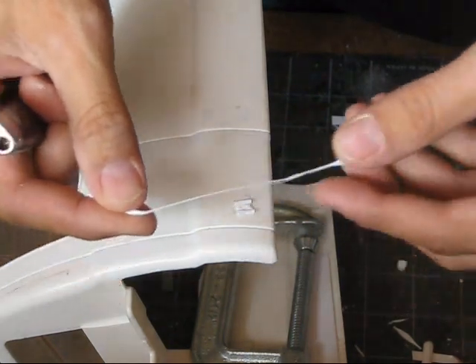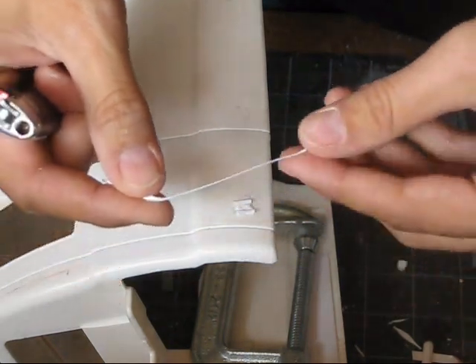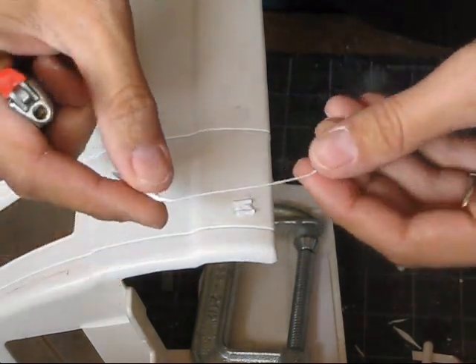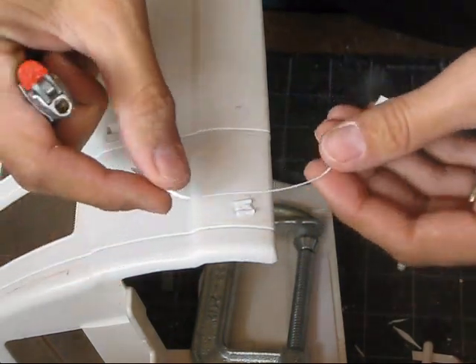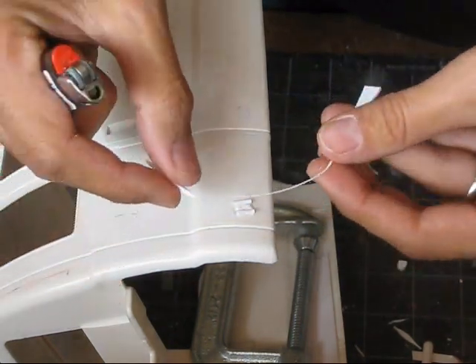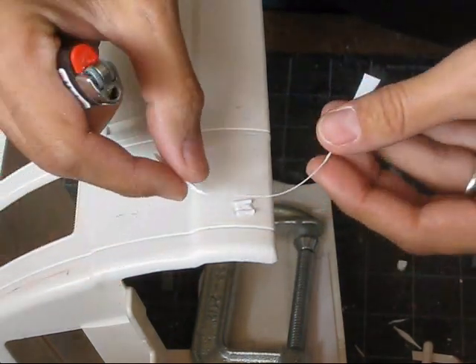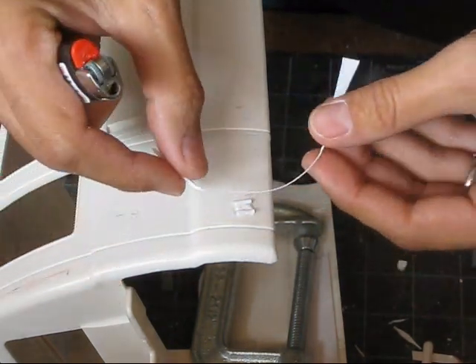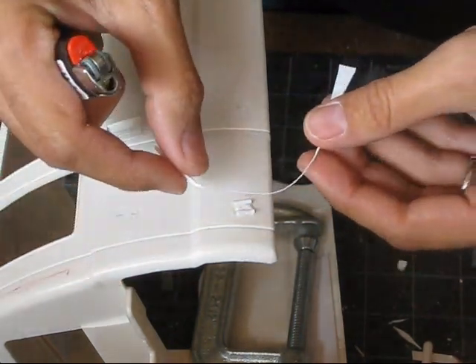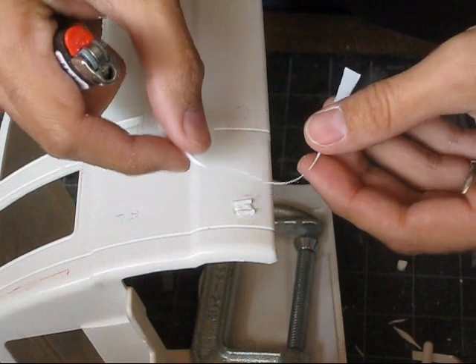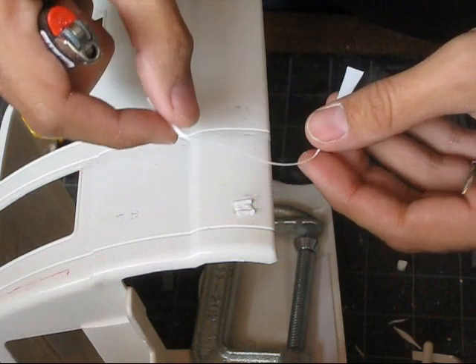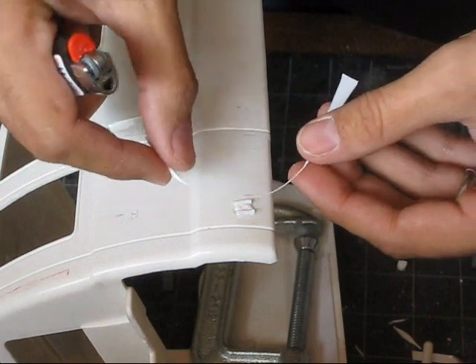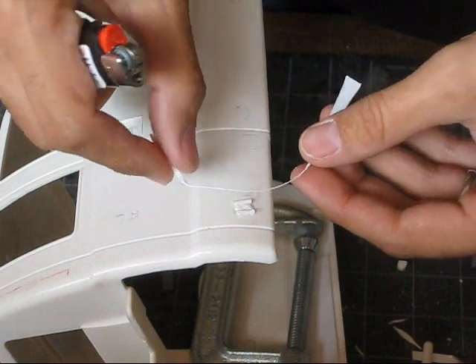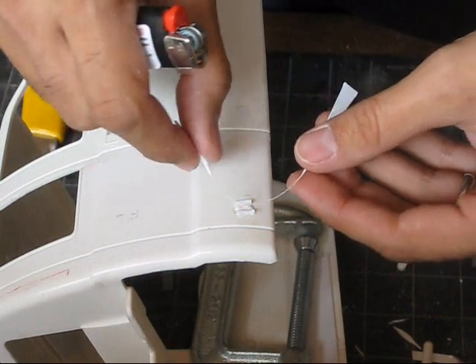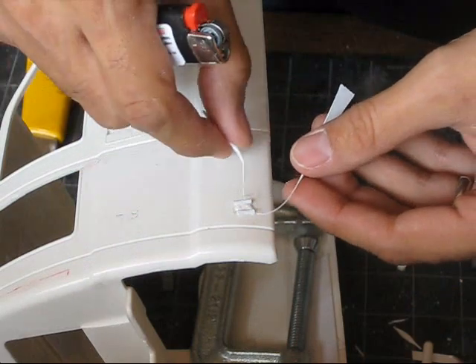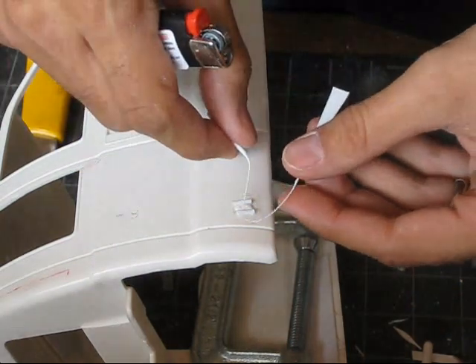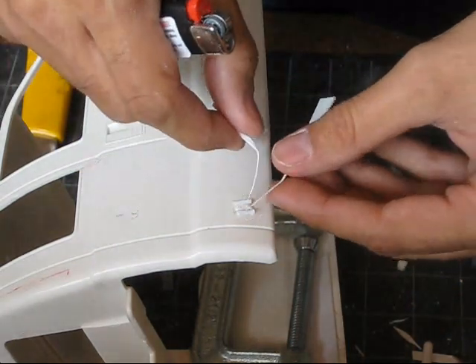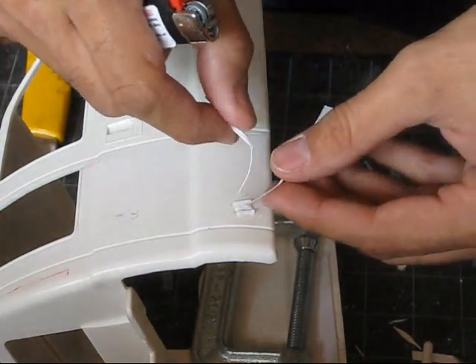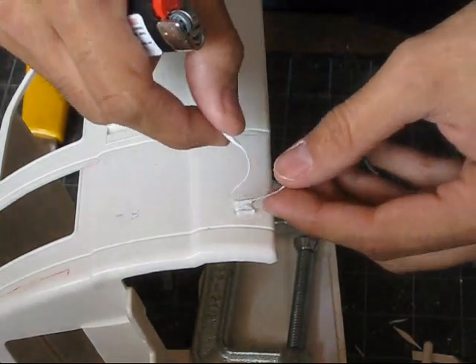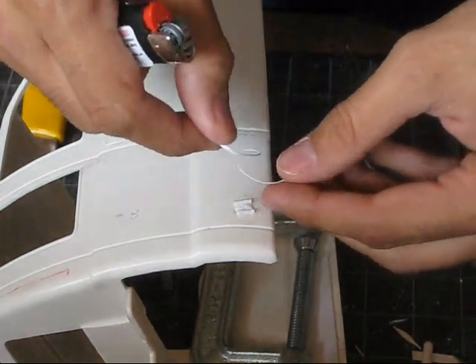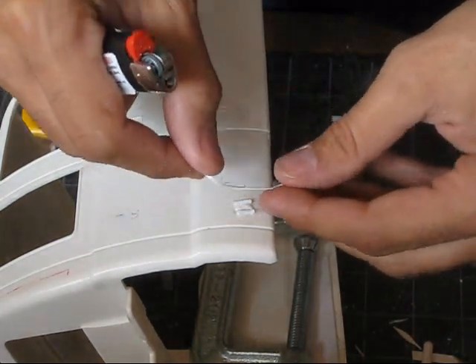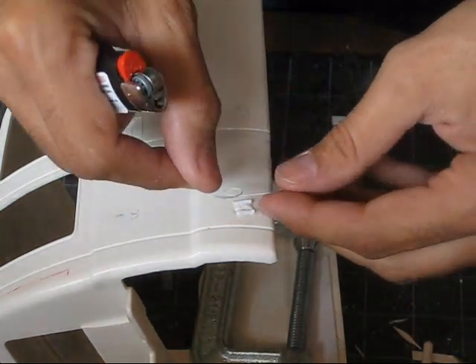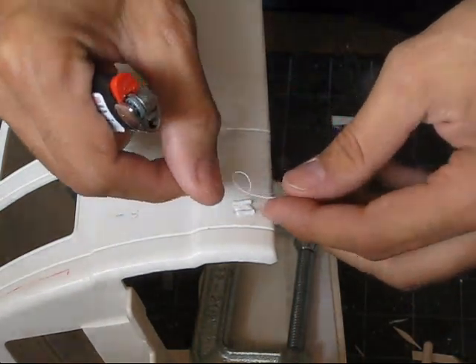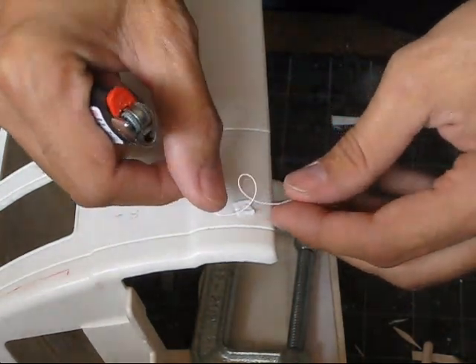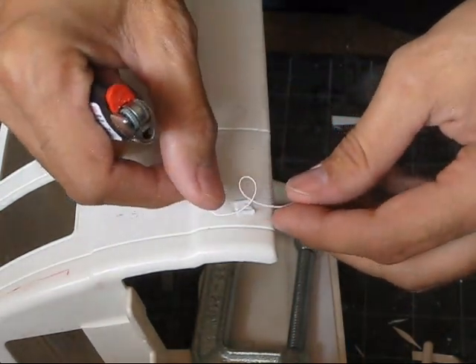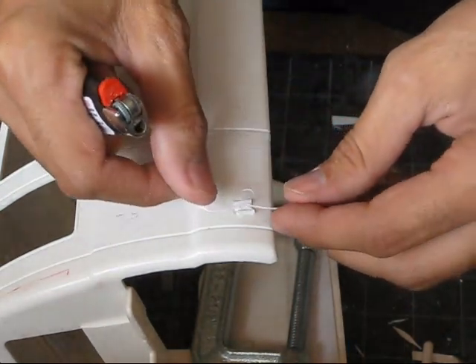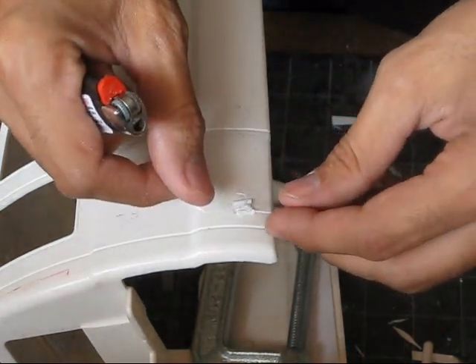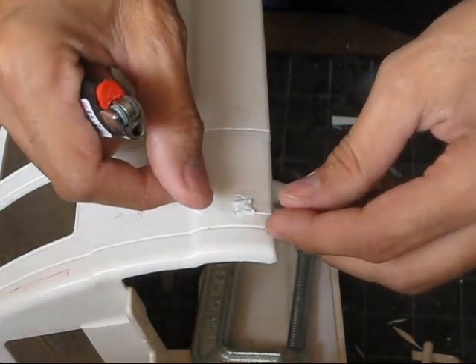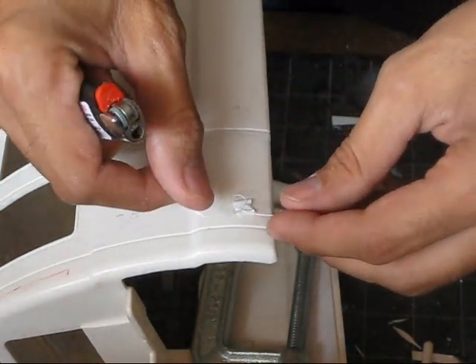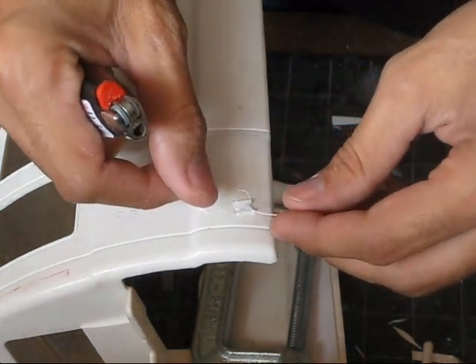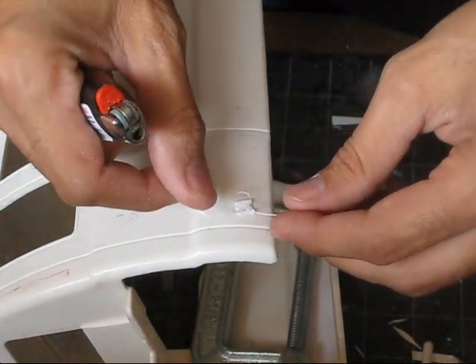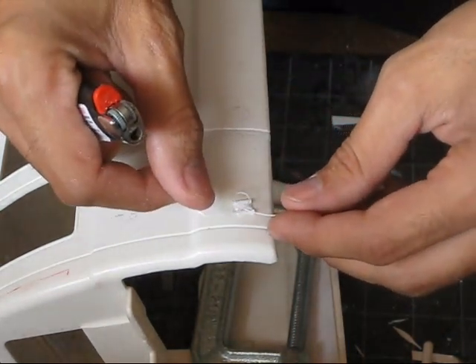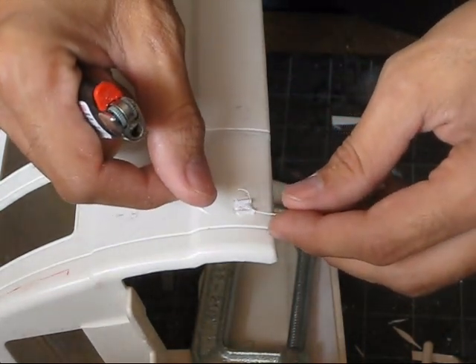I'll take this and the other hole and actually wrap it around so I've got a nice tiny little piece to put in there.